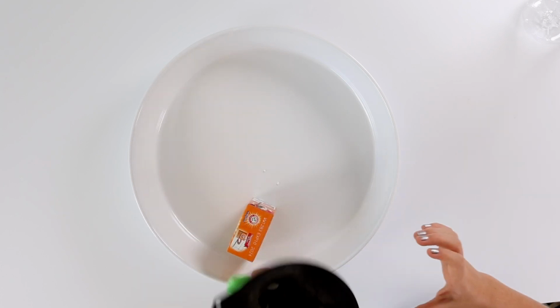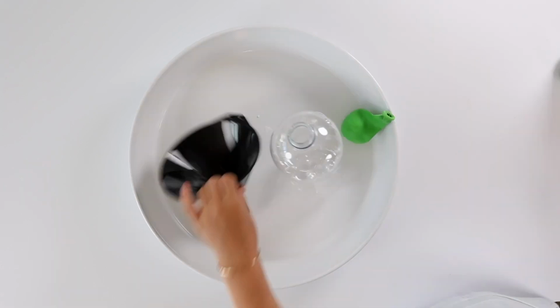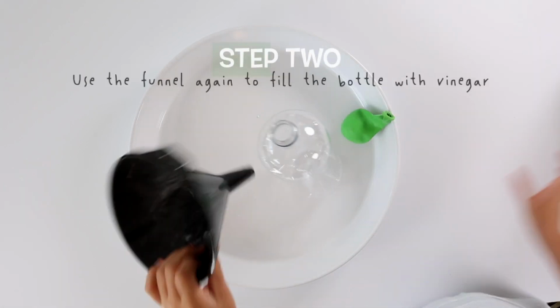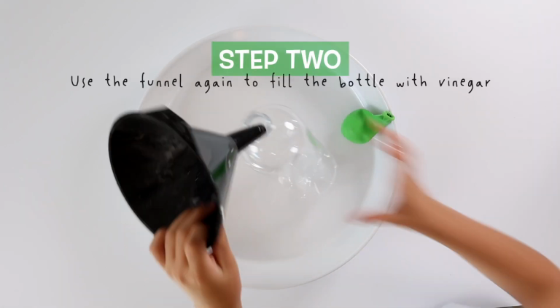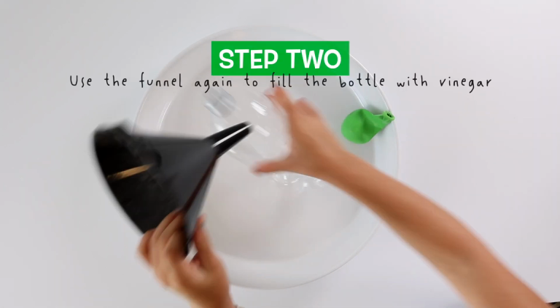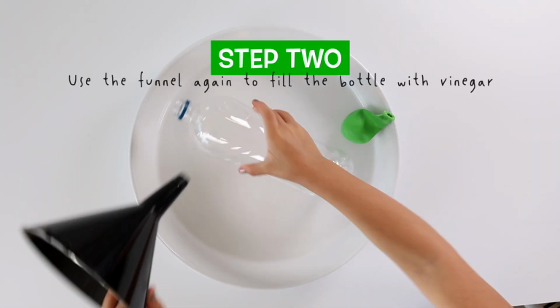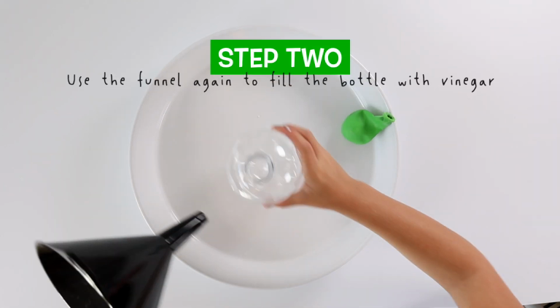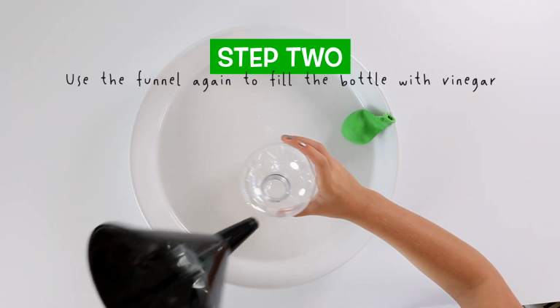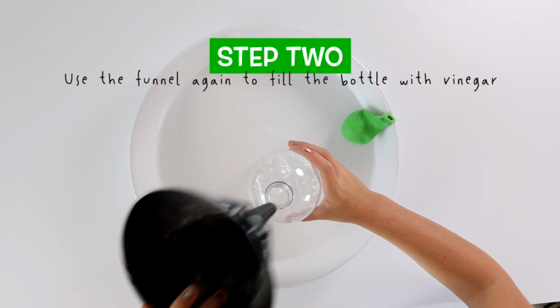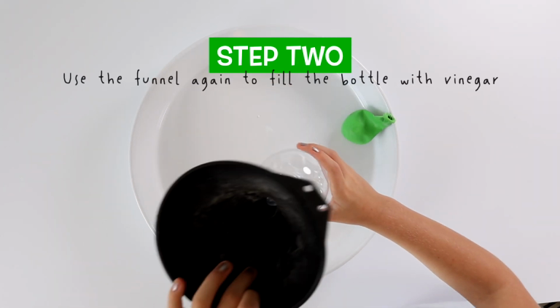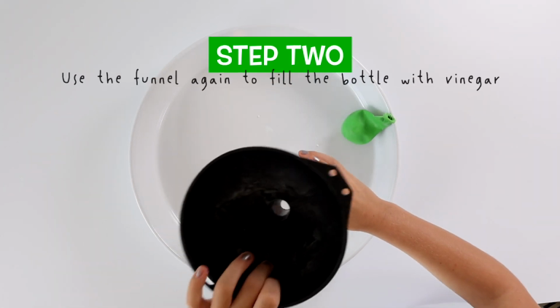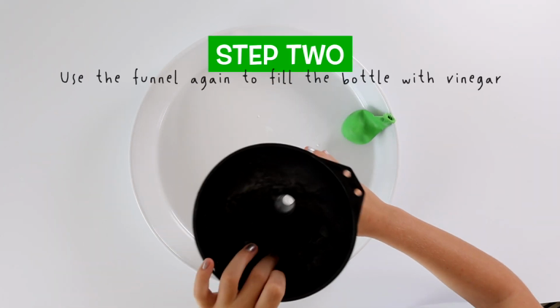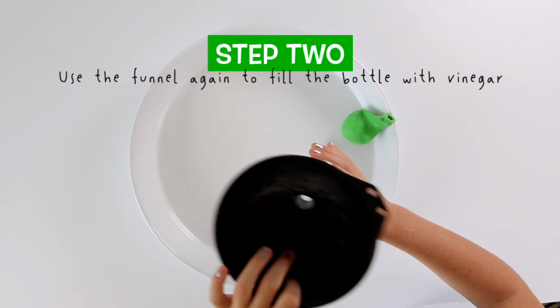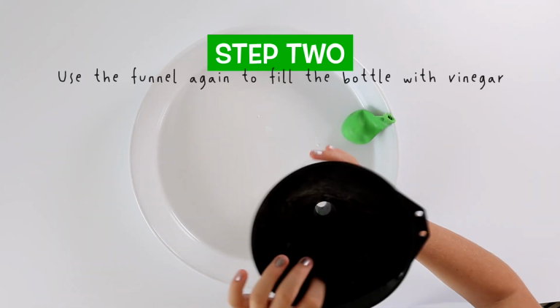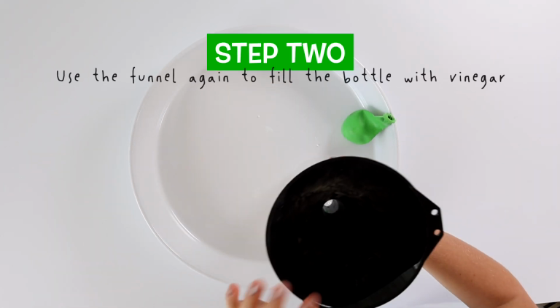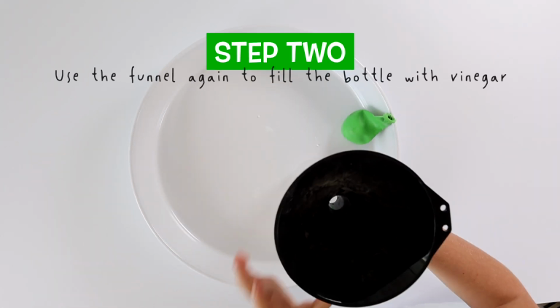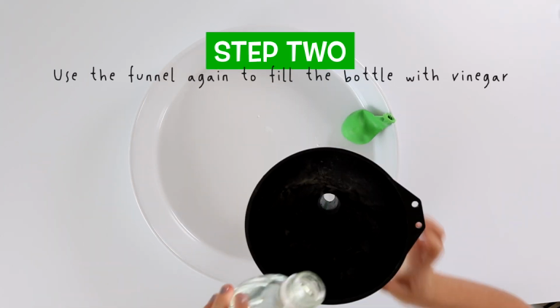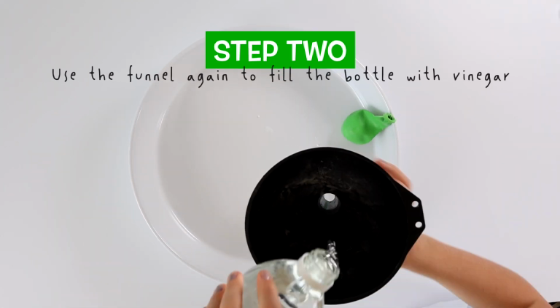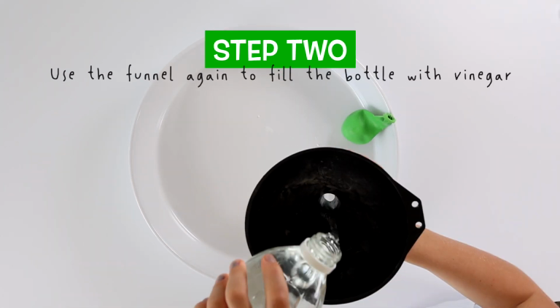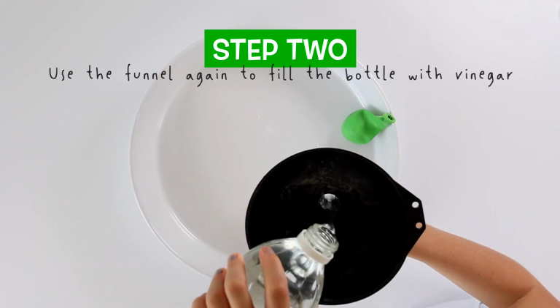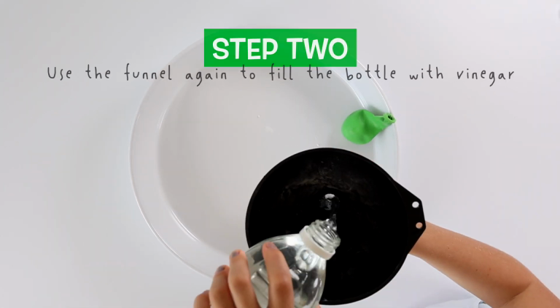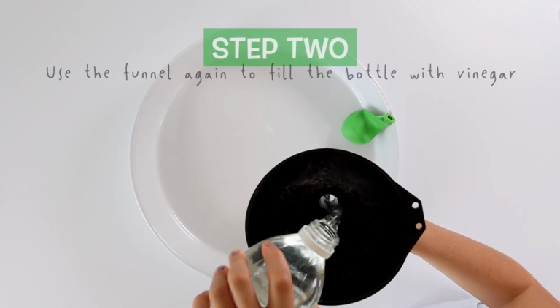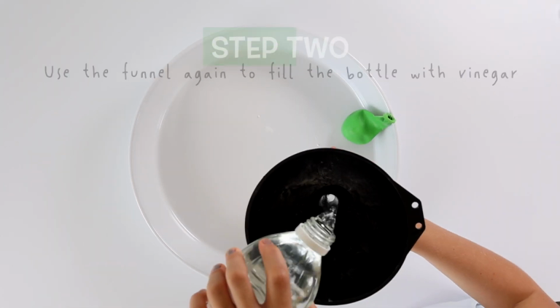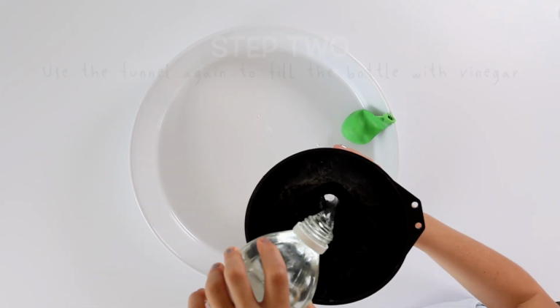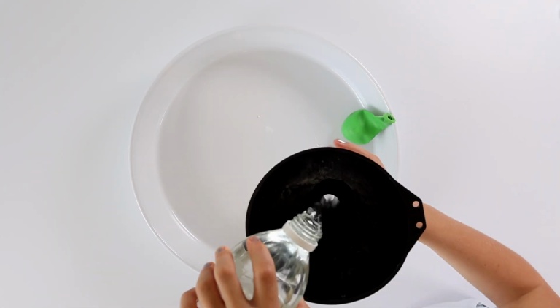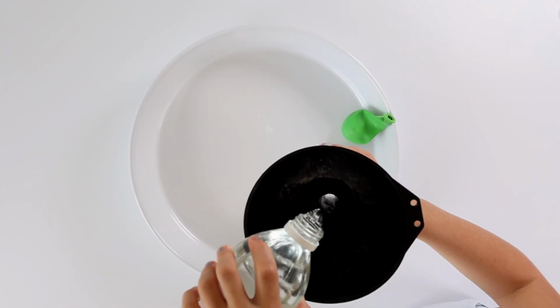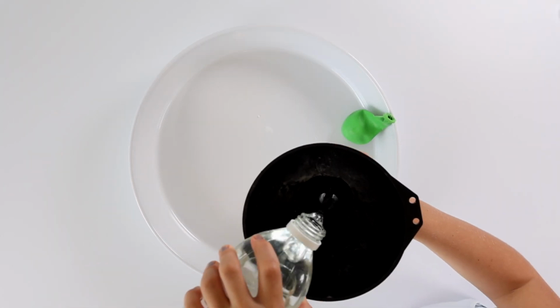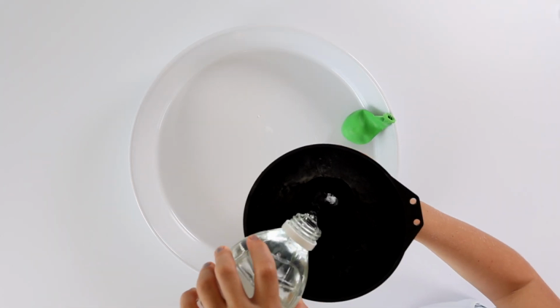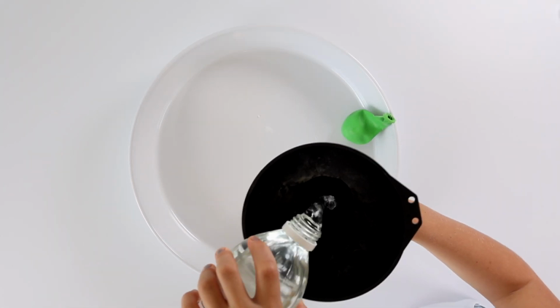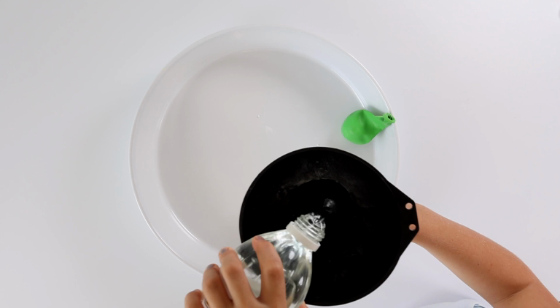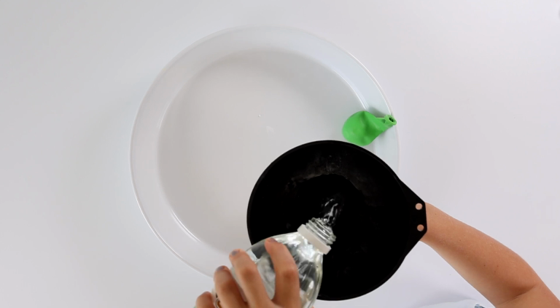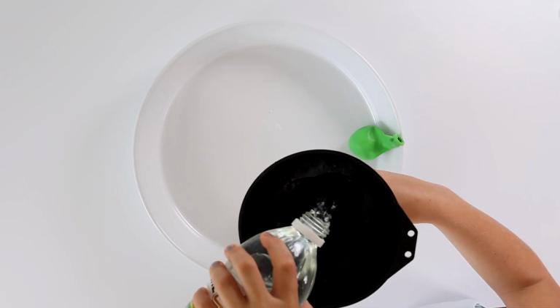Step 2: use the funnel again and pour the vinegar into the plastic bottle.